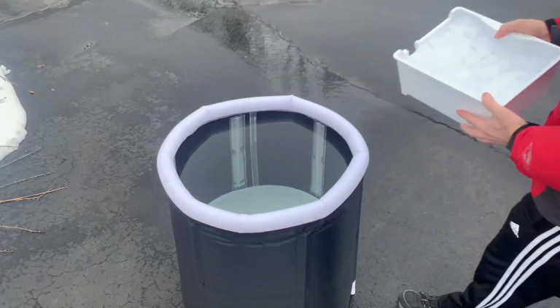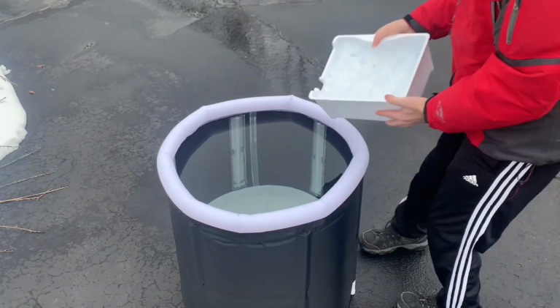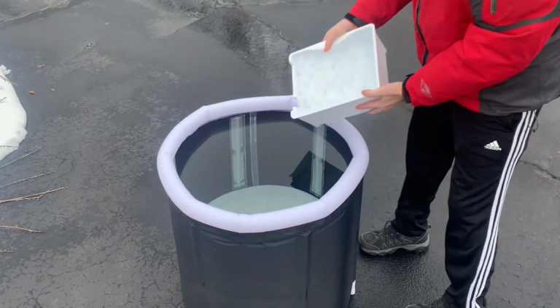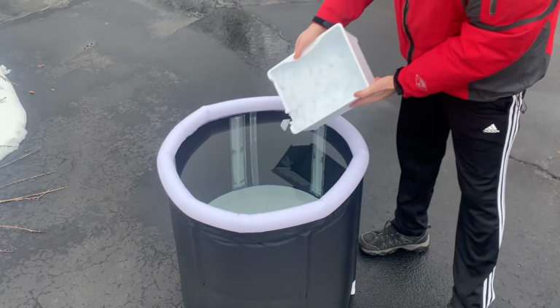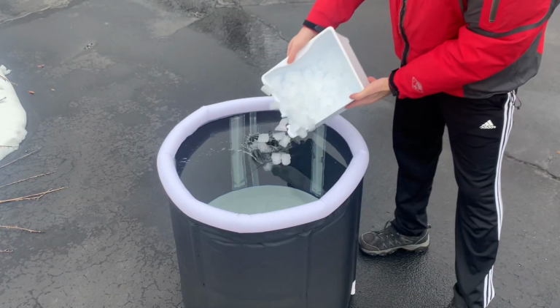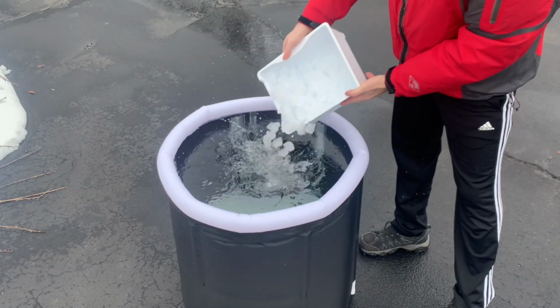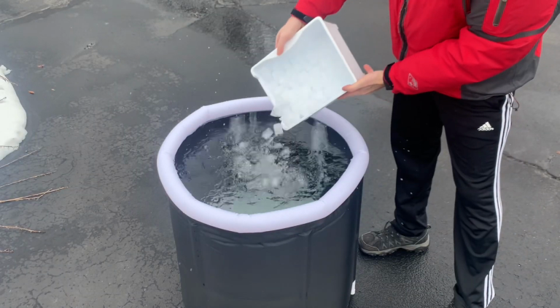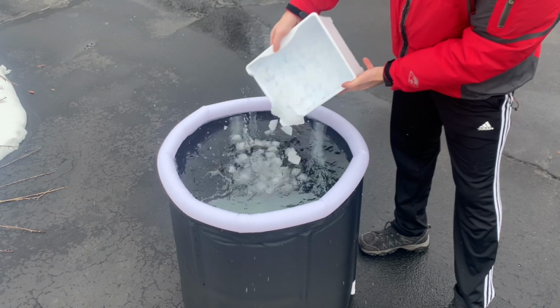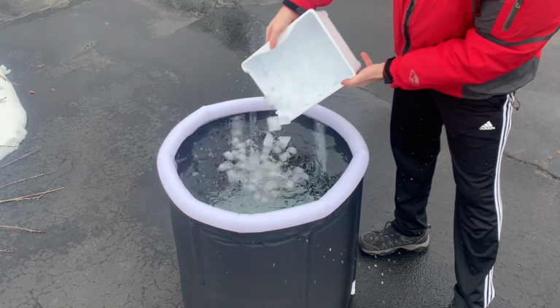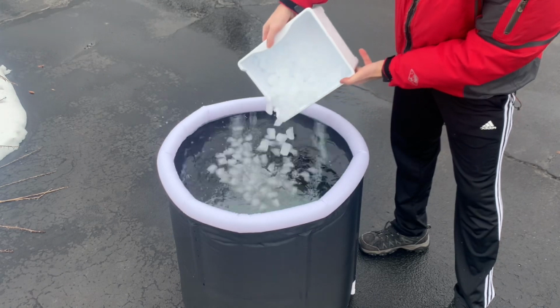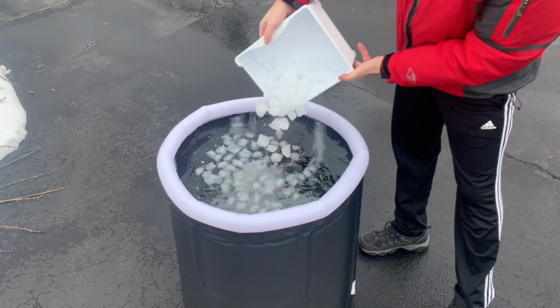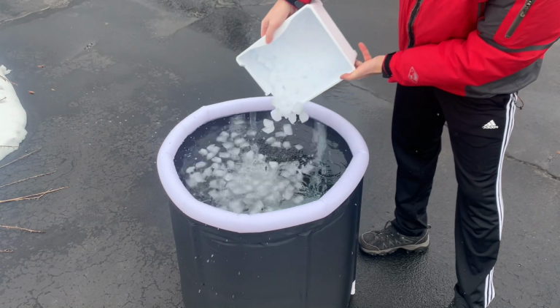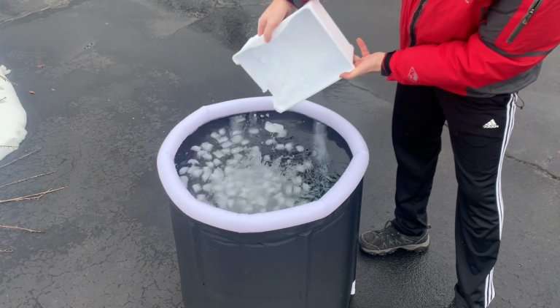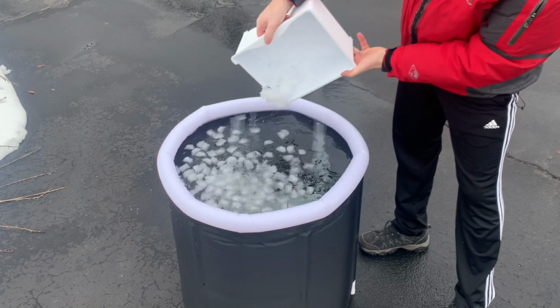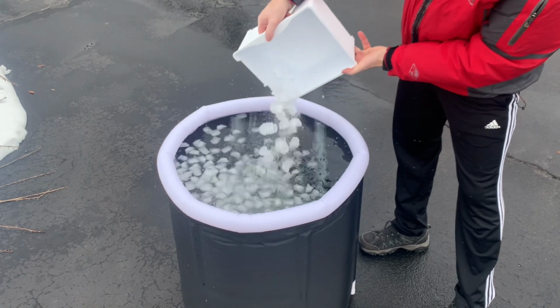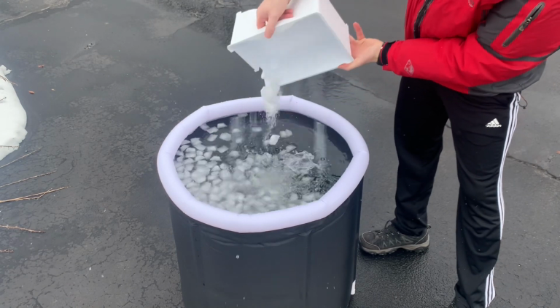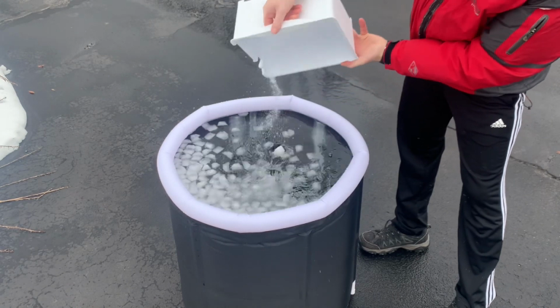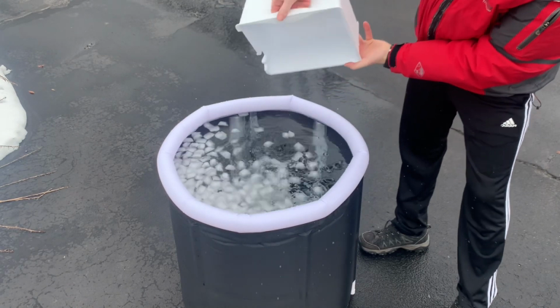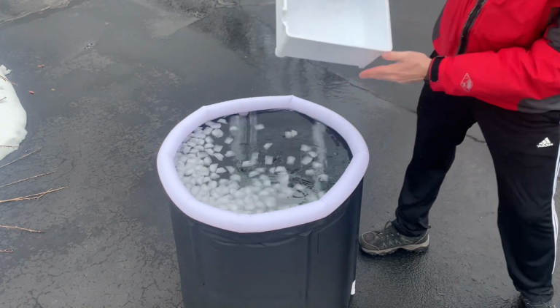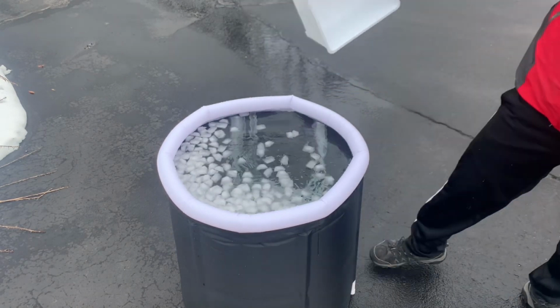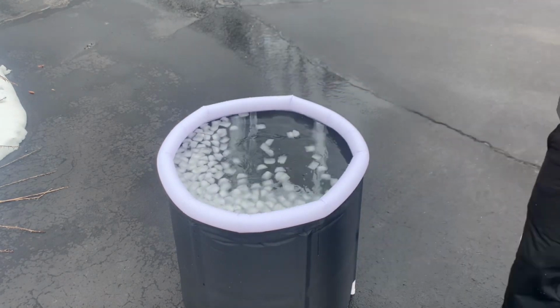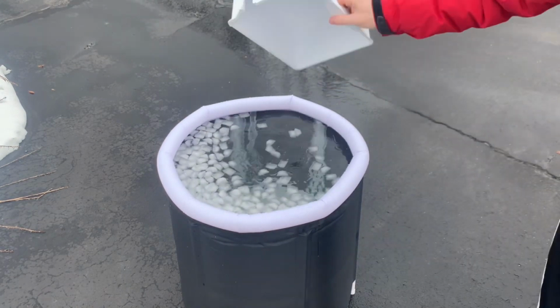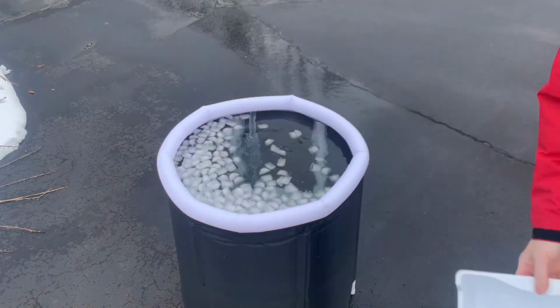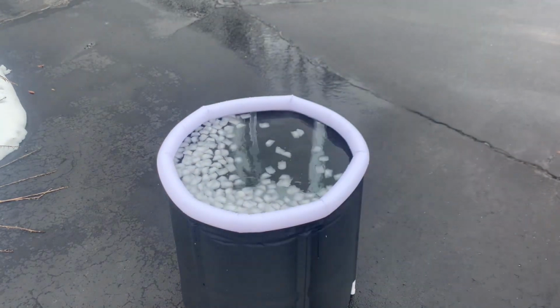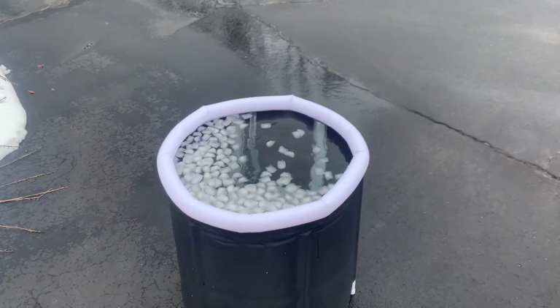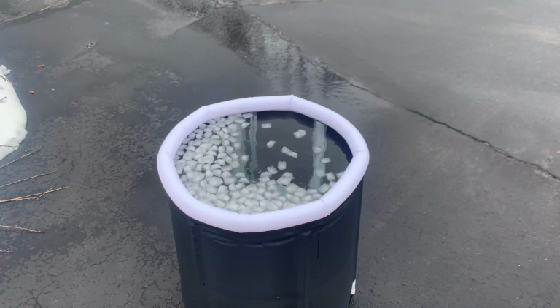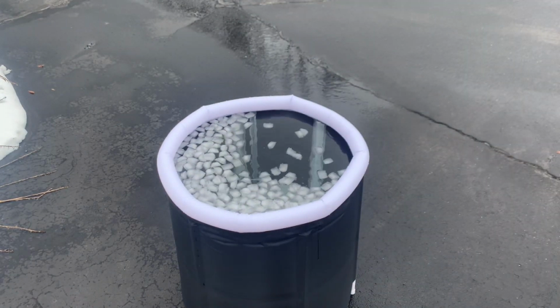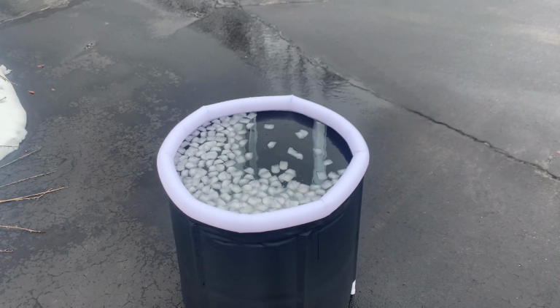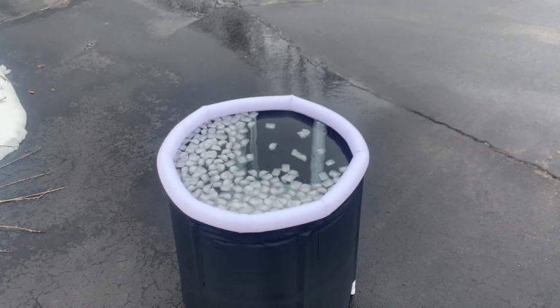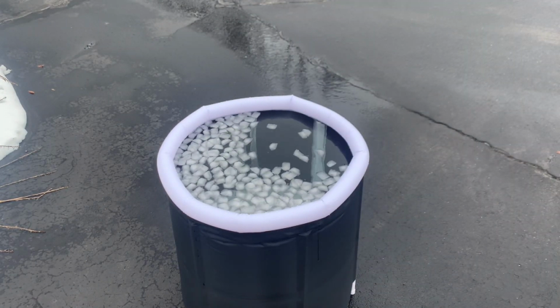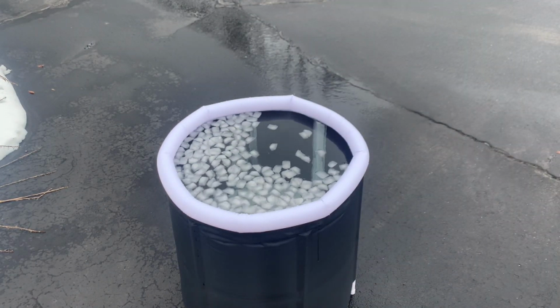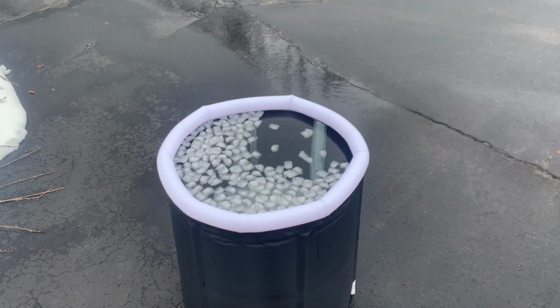The next ingredient is ice. It's already freezing out here, but it's in the picture, so let's add it.